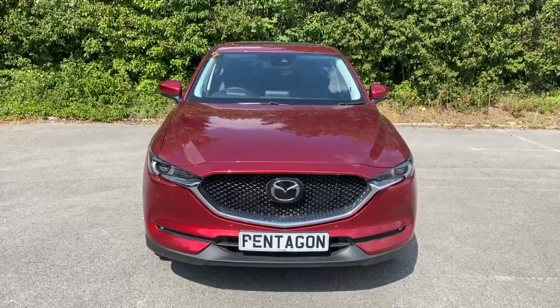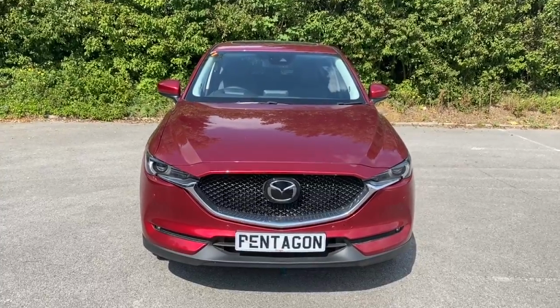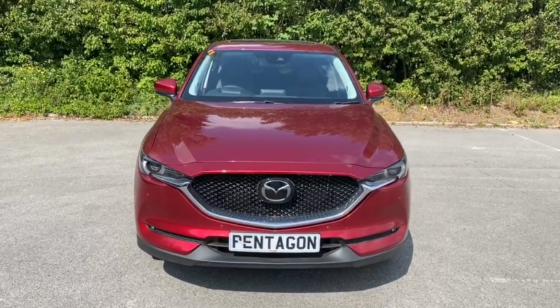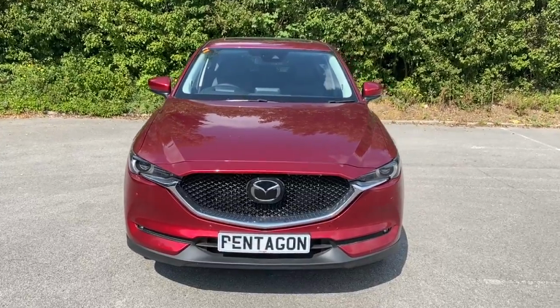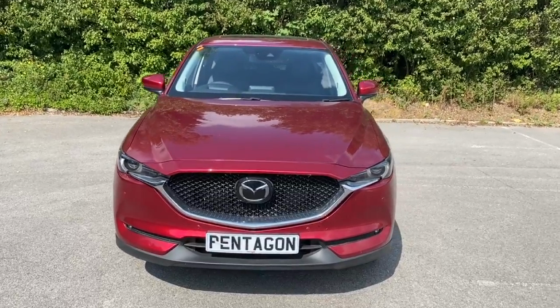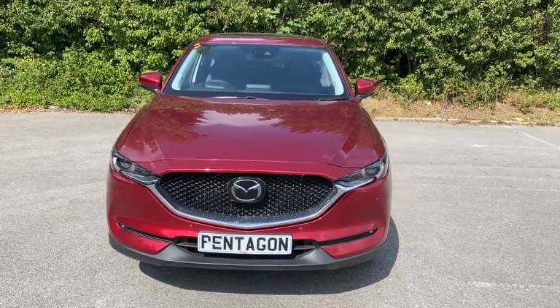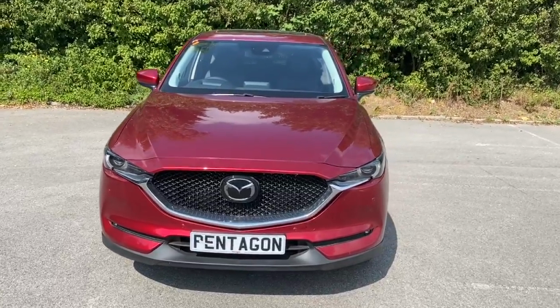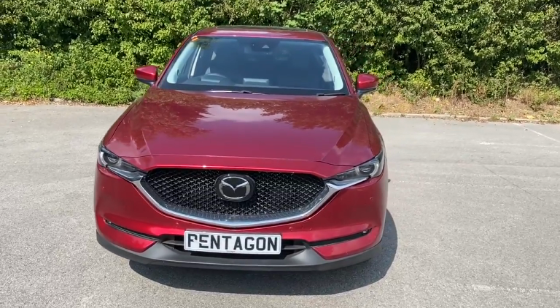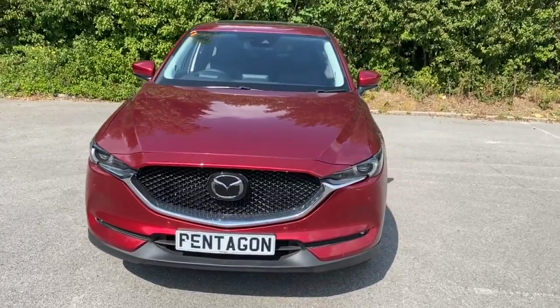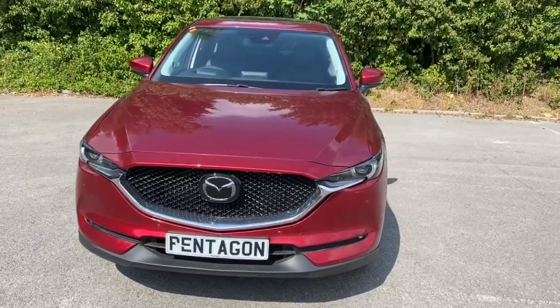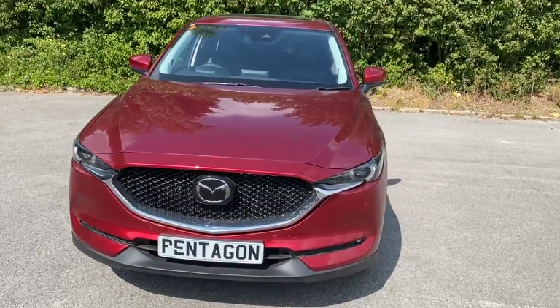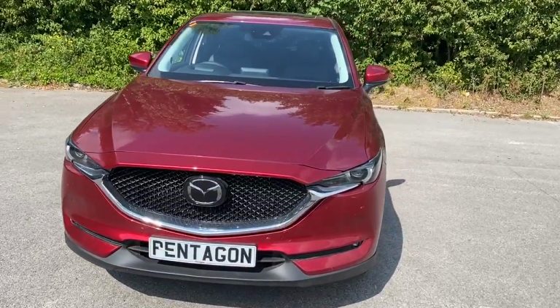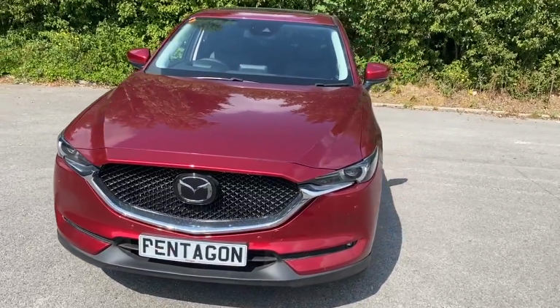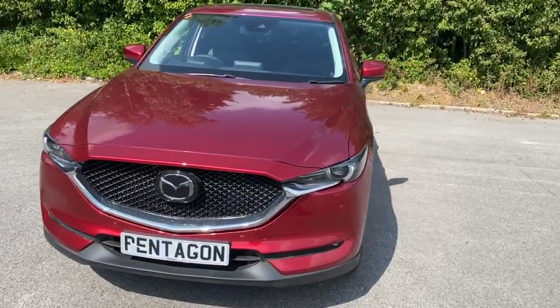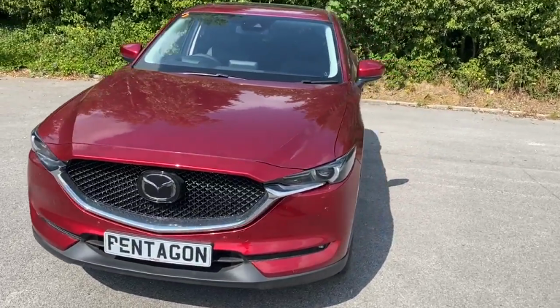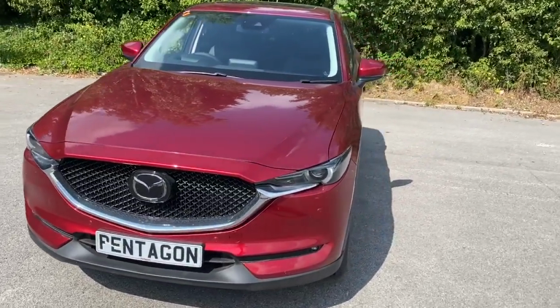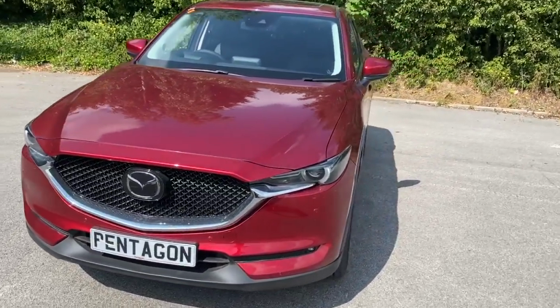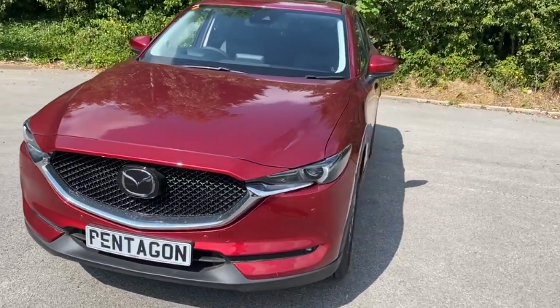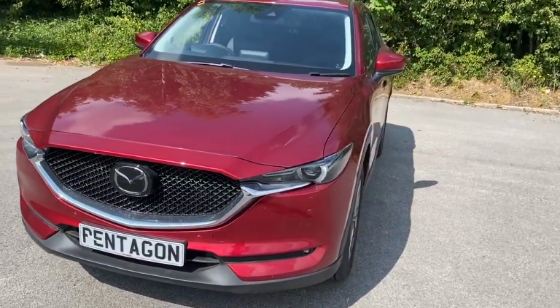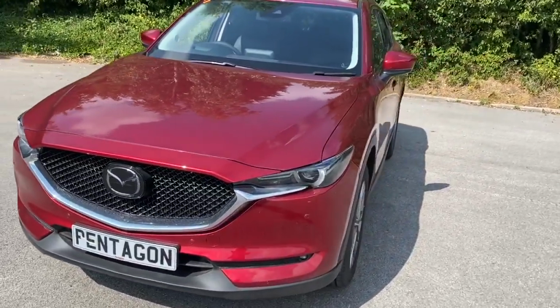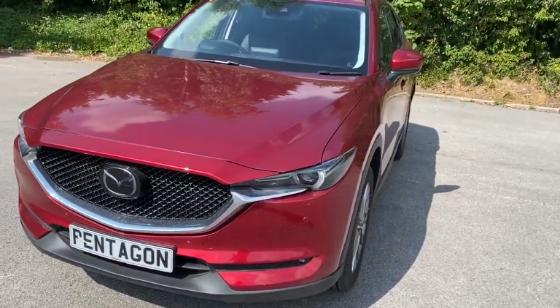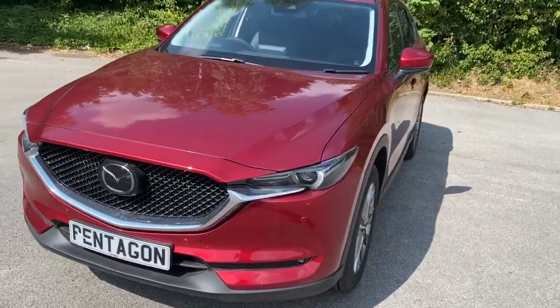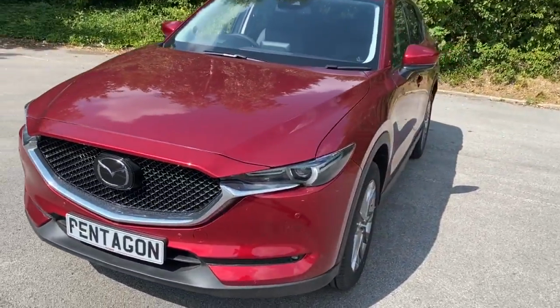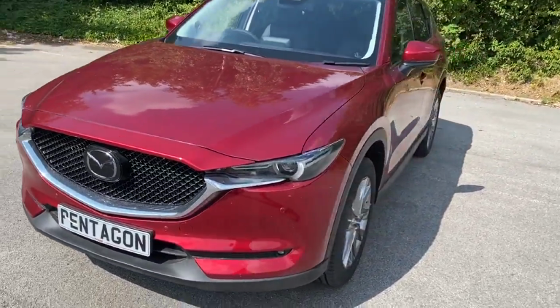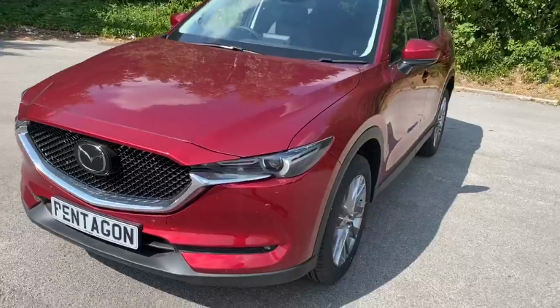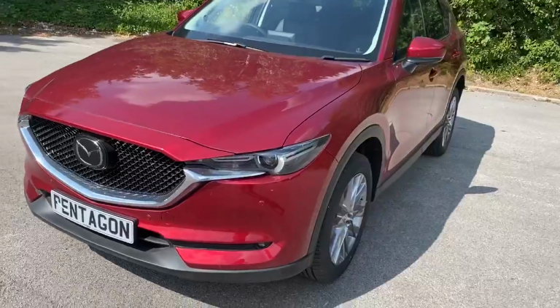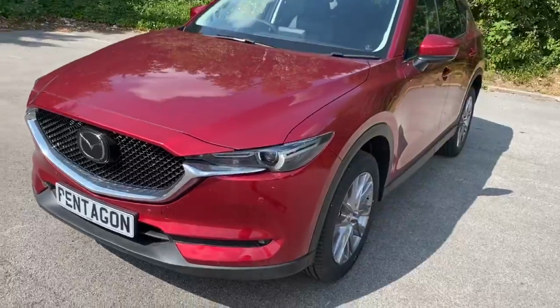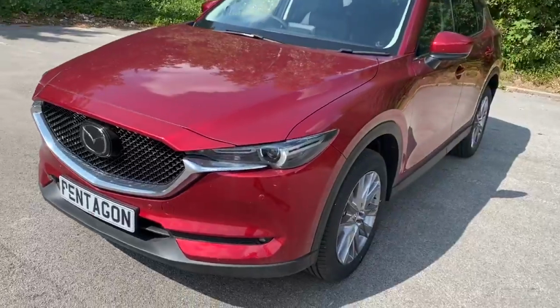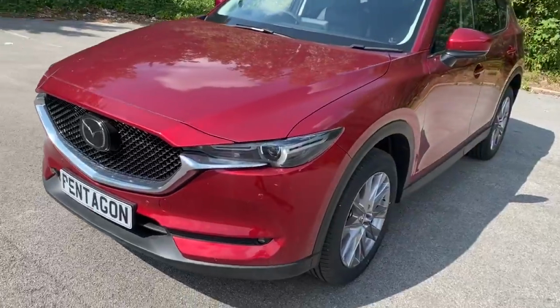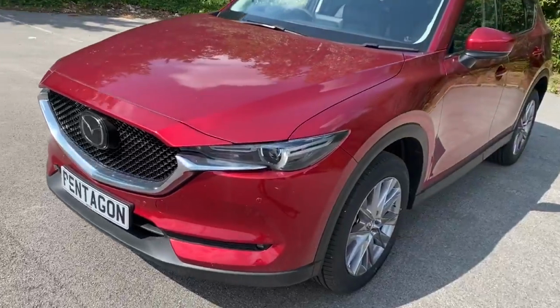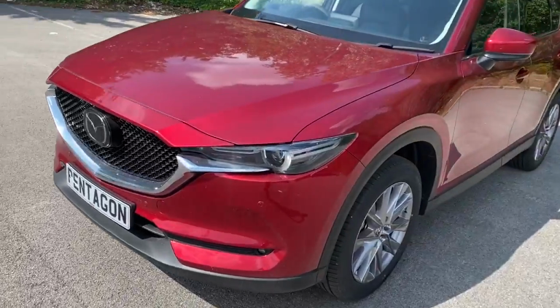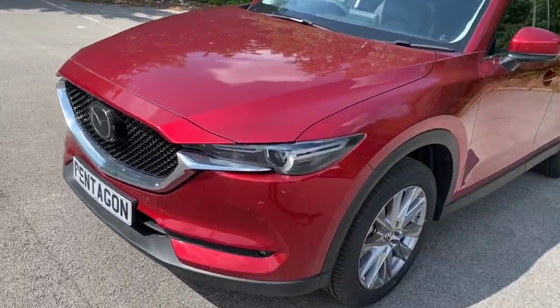Welcome to Pentagon Mazda at Lincoln Tritton Road. Here we have a brand new and unregistered Mazda CX-5.